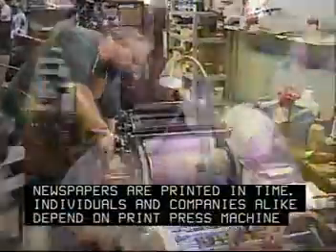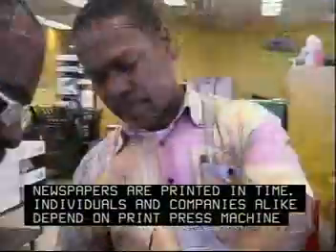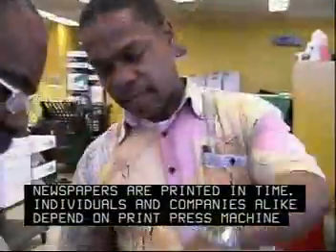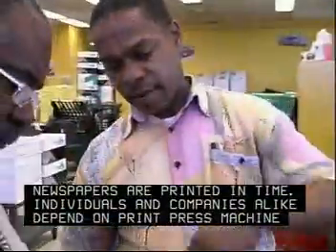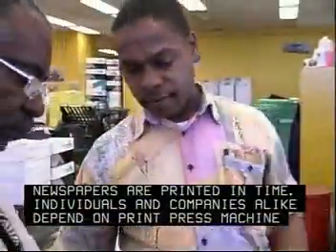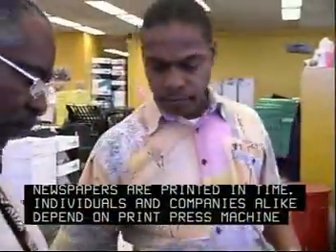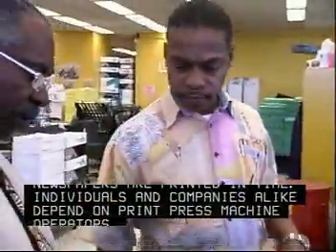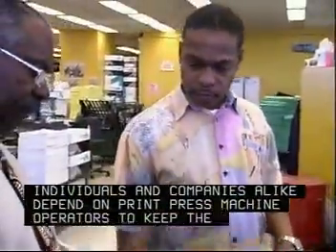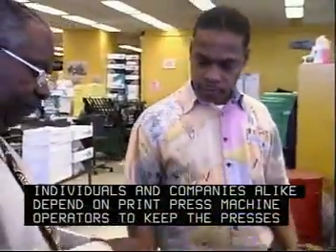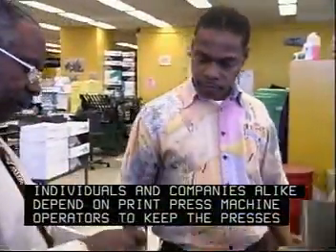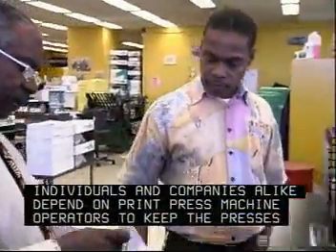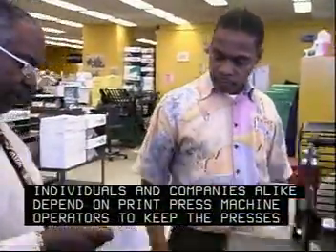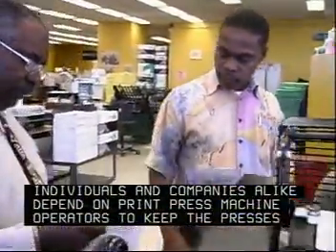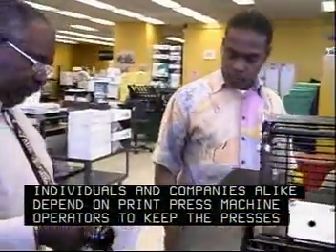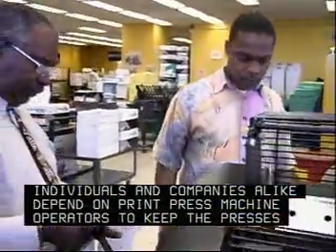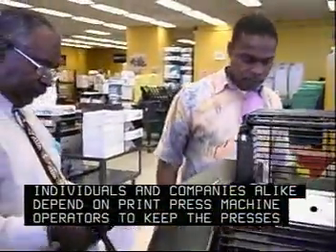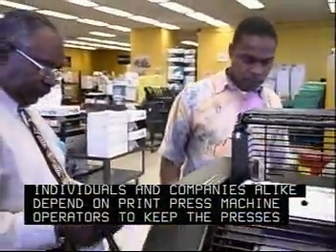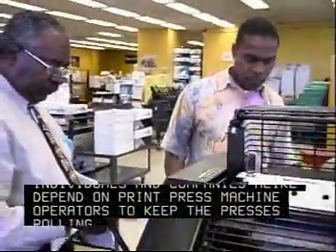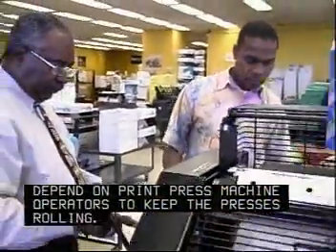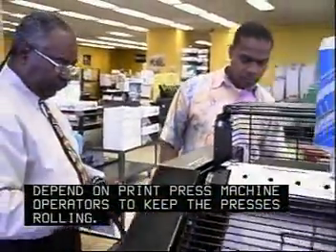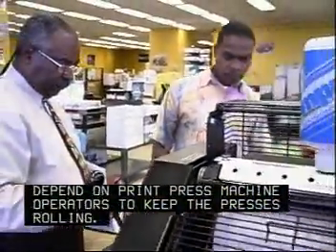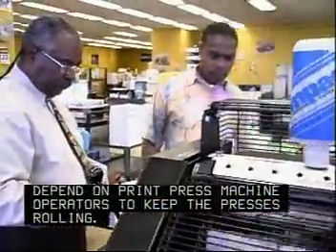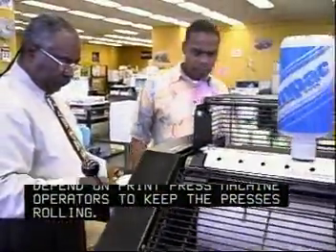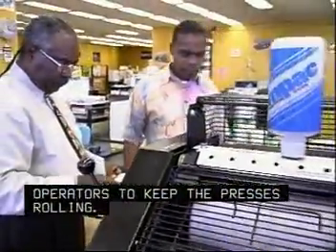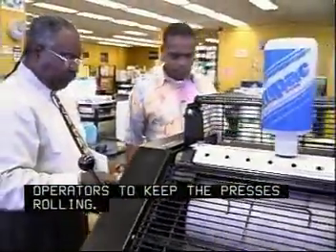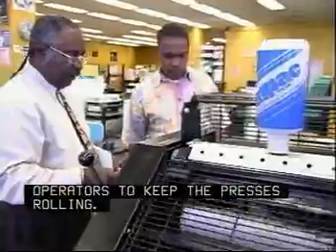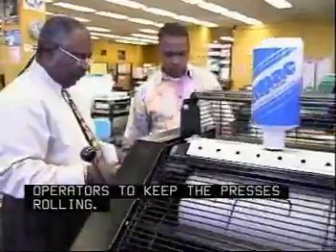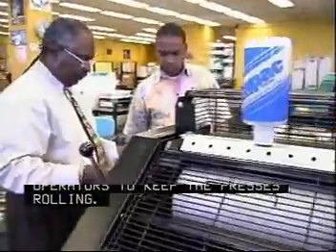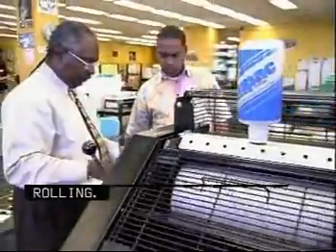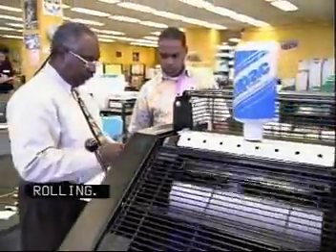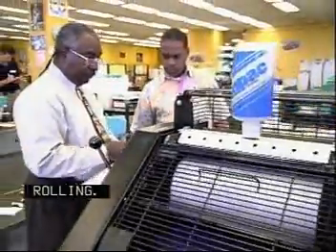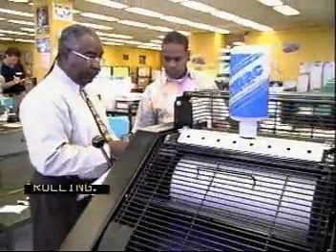Individuals and companies alike depend on print press machine operators to keep the presses rolling.